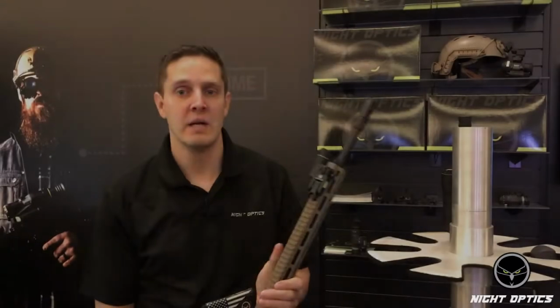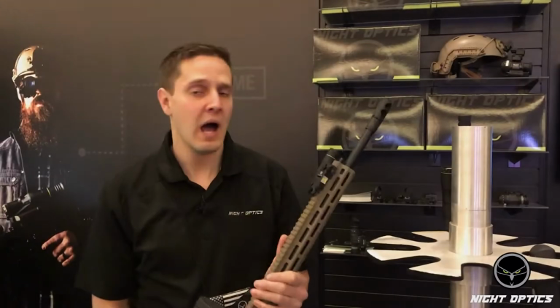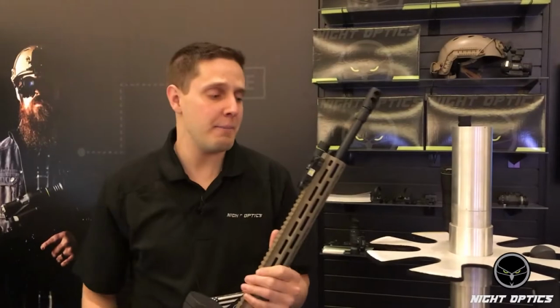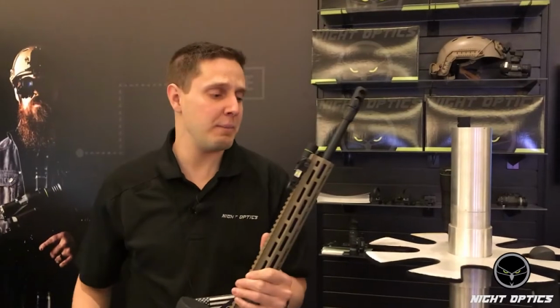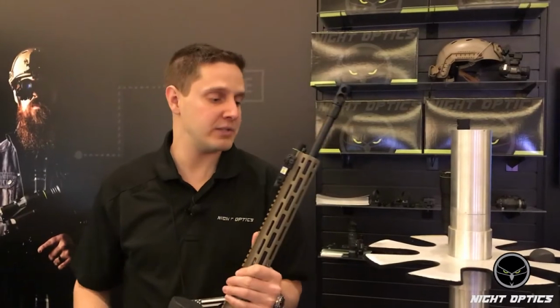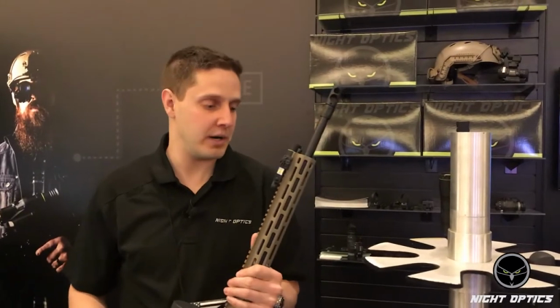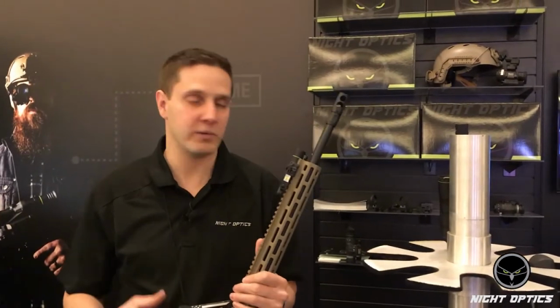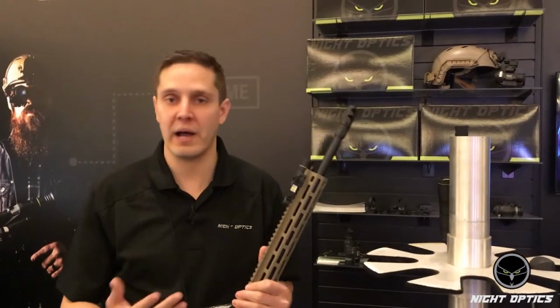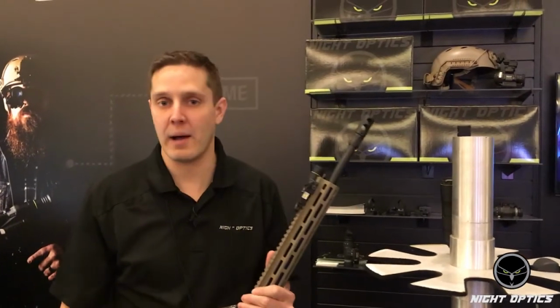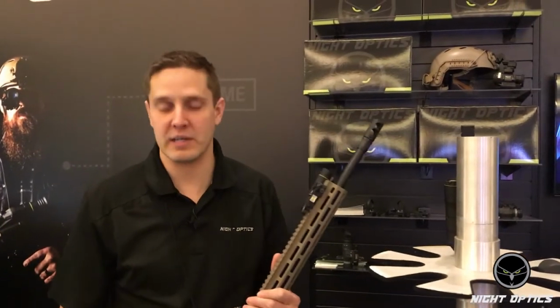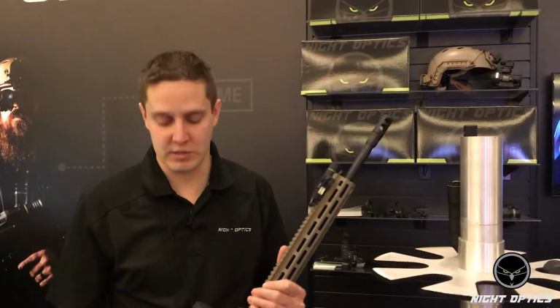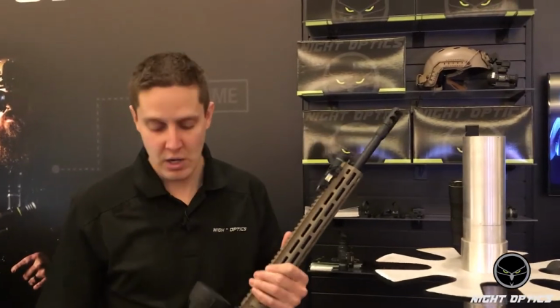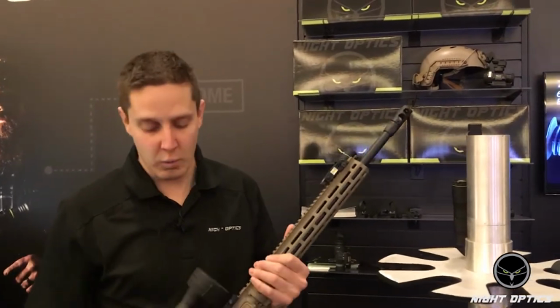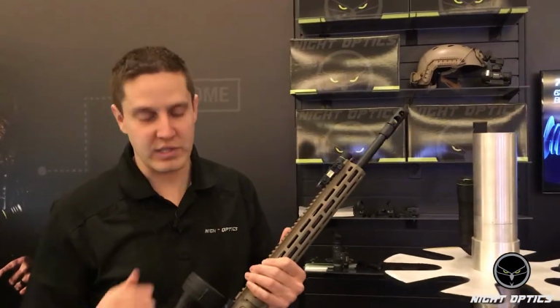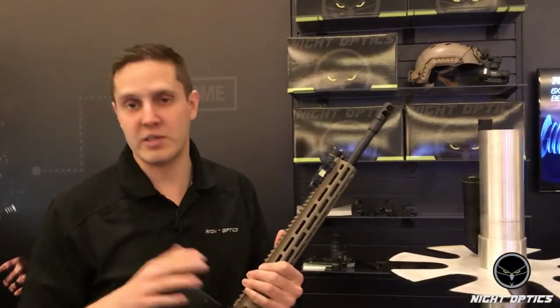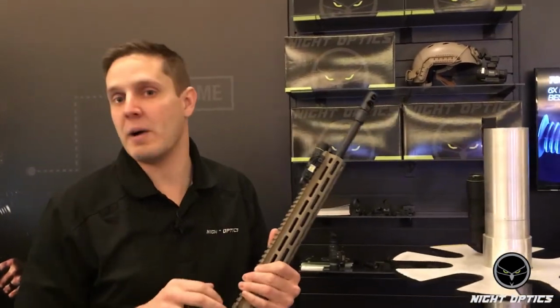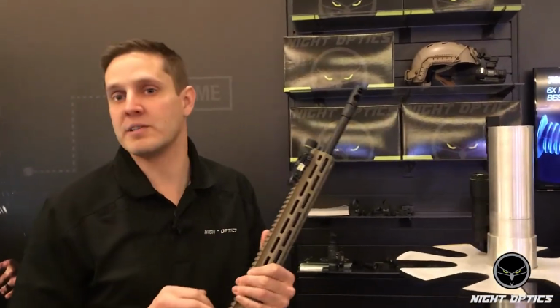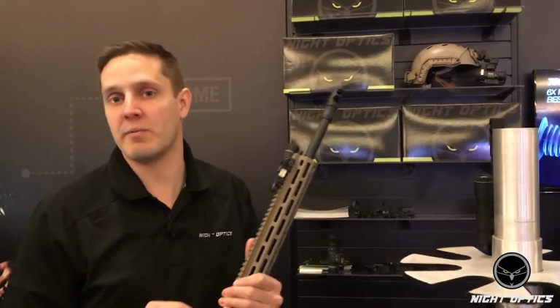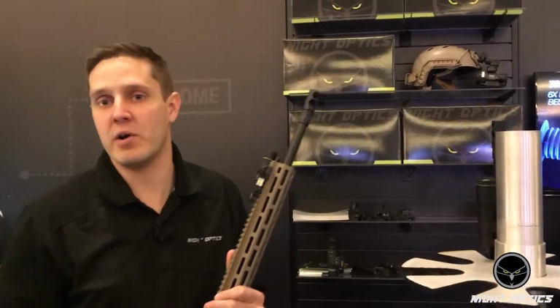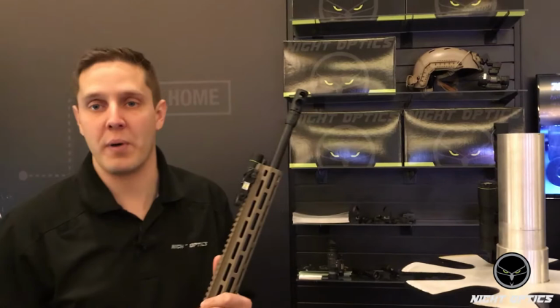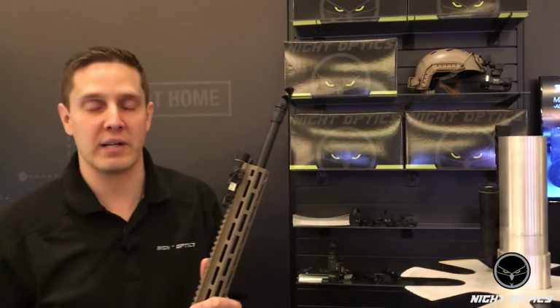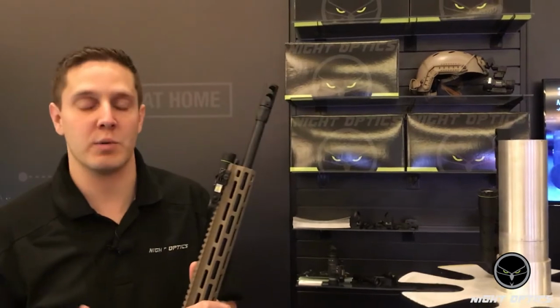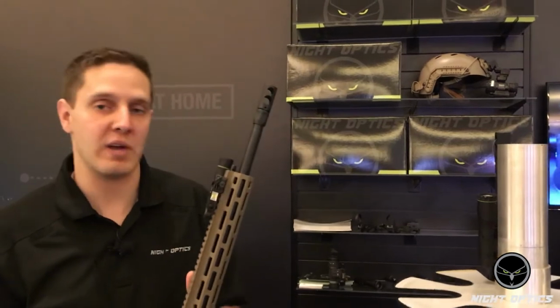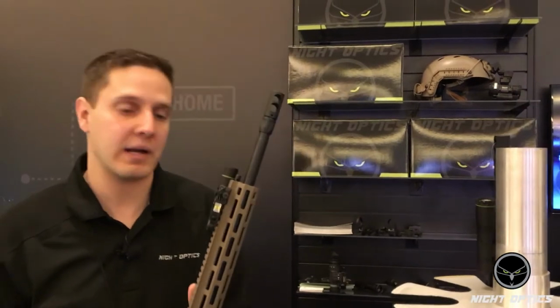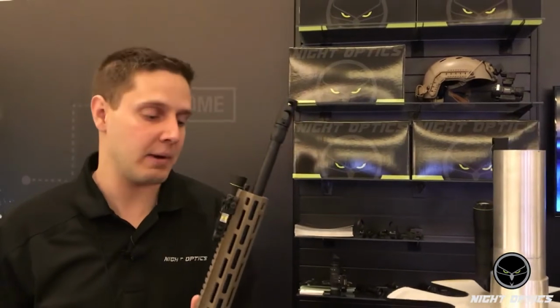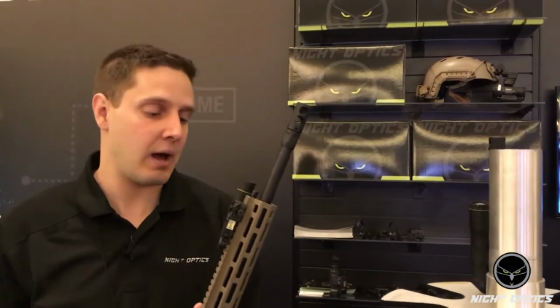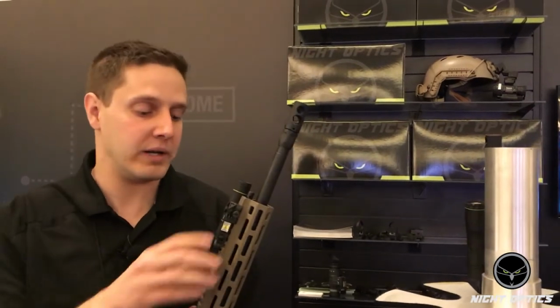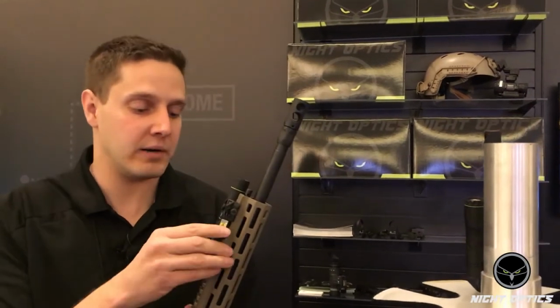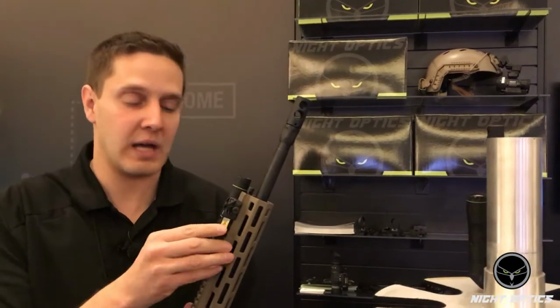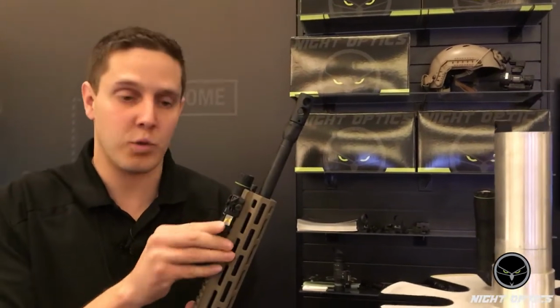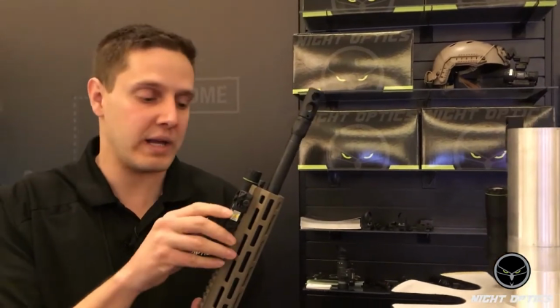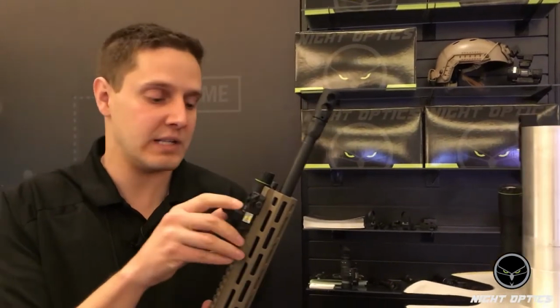Hi, Ben Bainter here with Knight Optics. I want to talk to you about some of our new products that we've got coming out here in 2018.